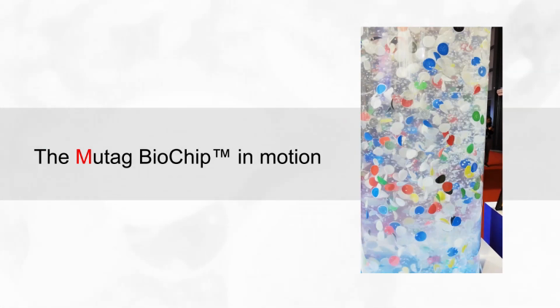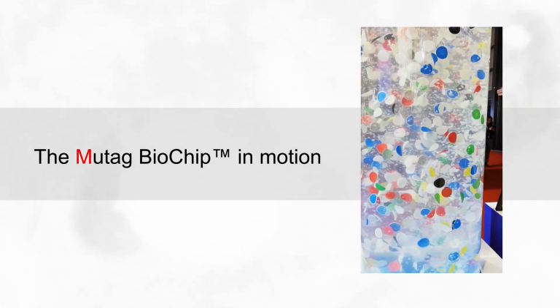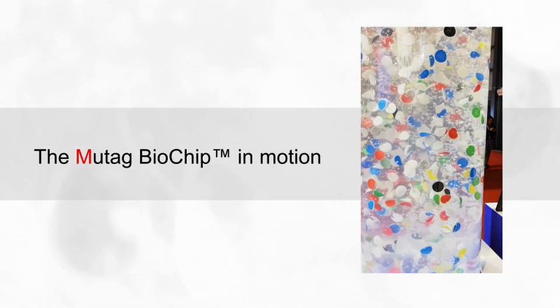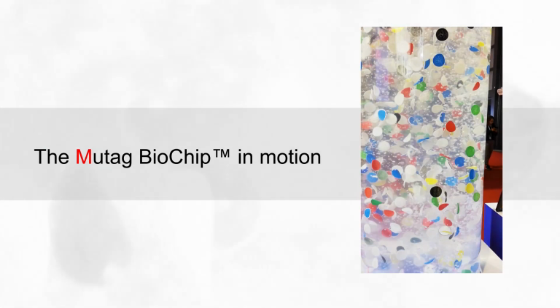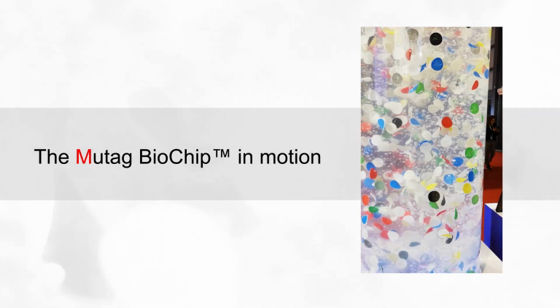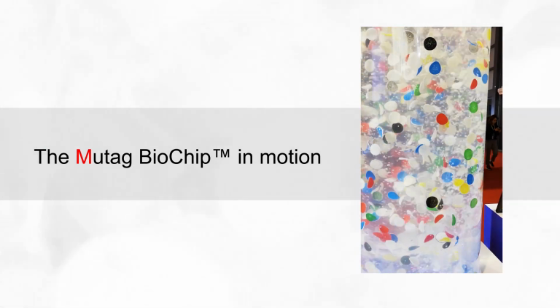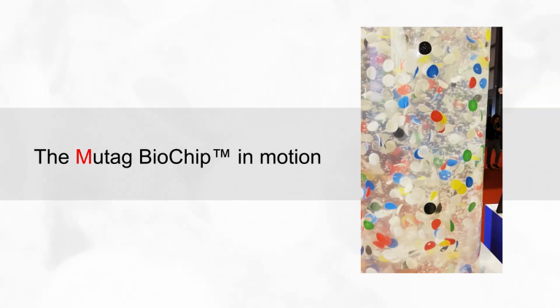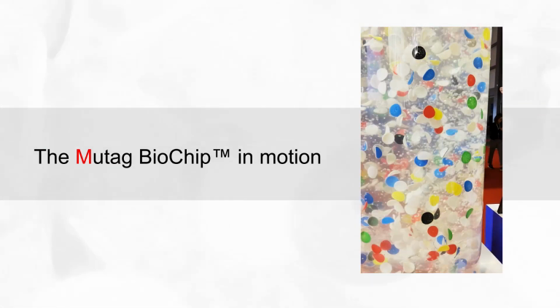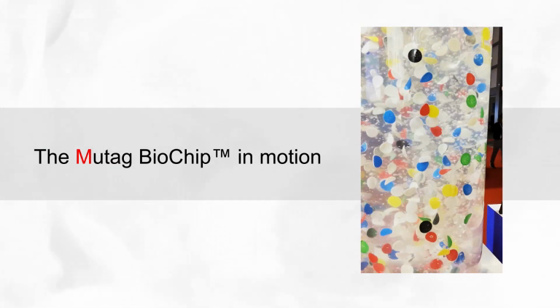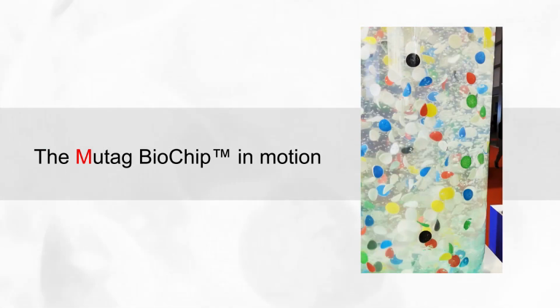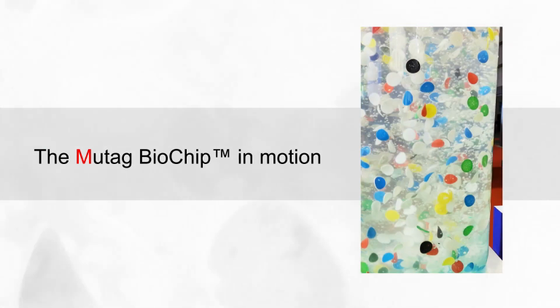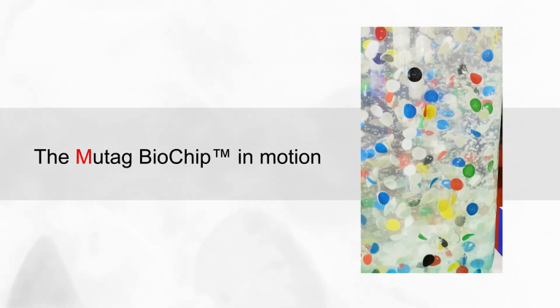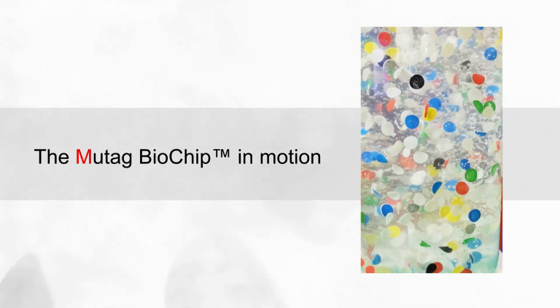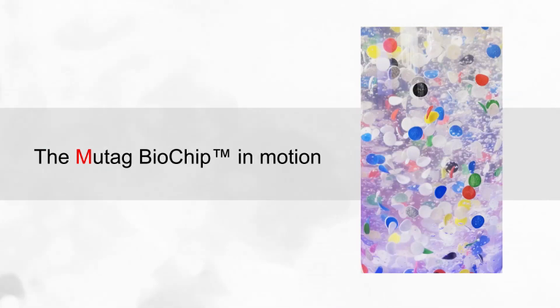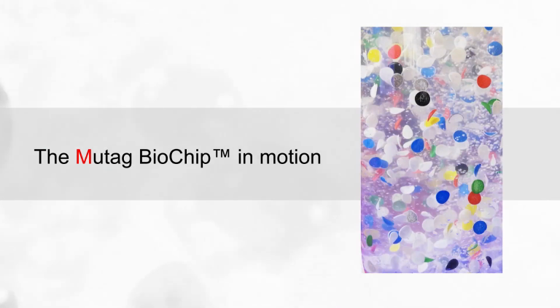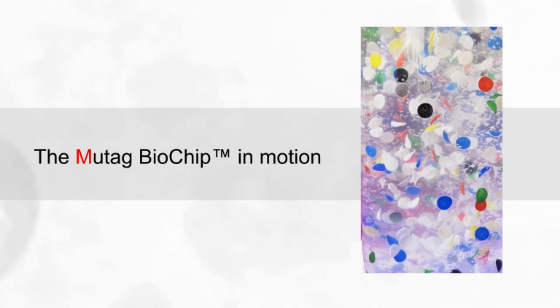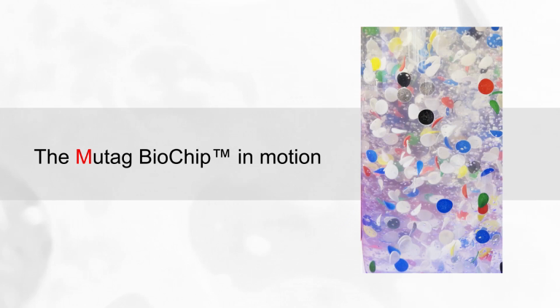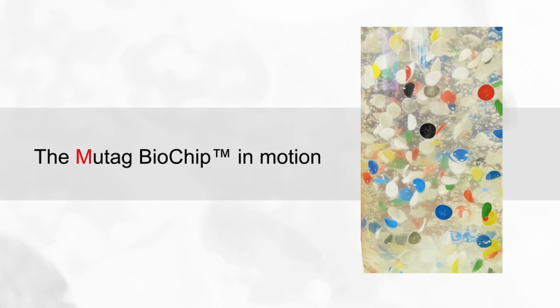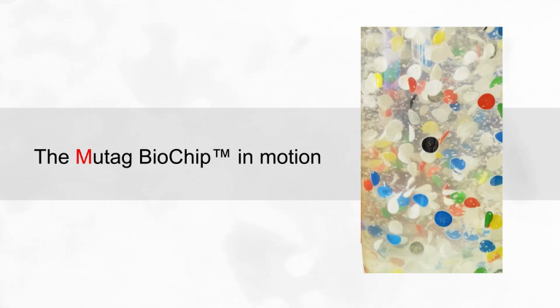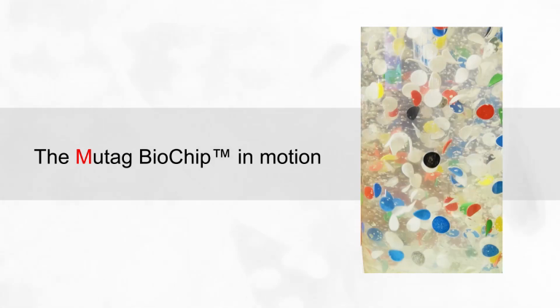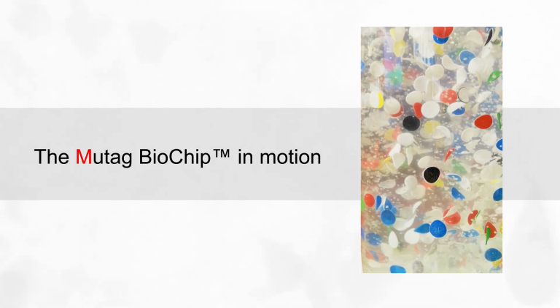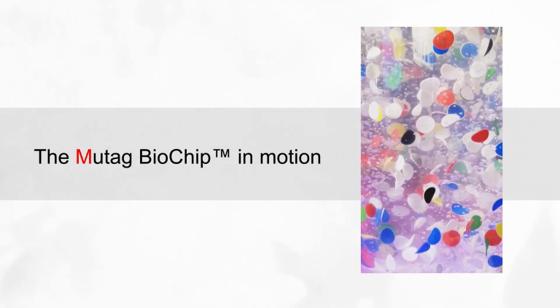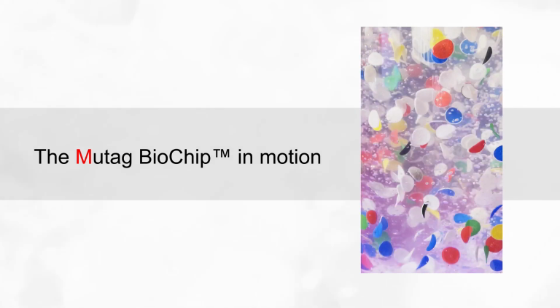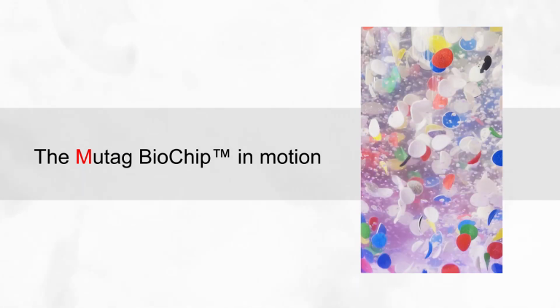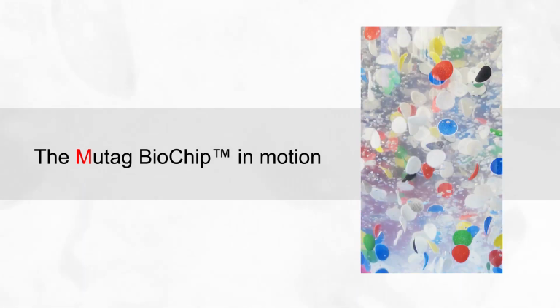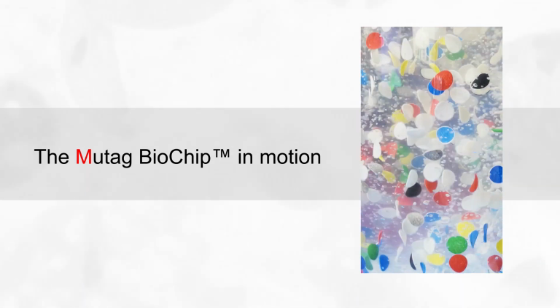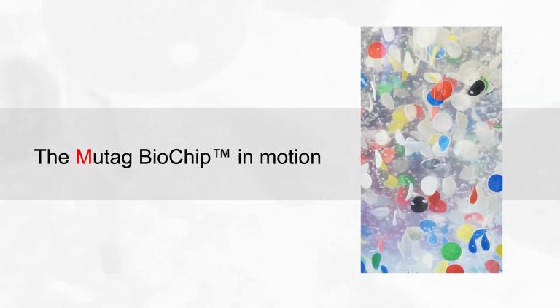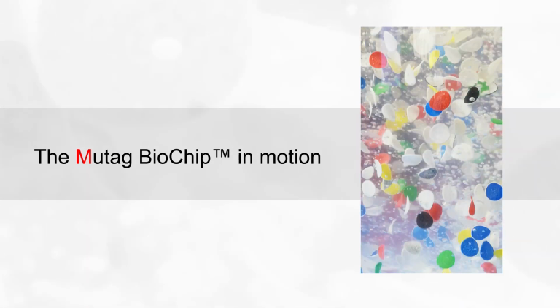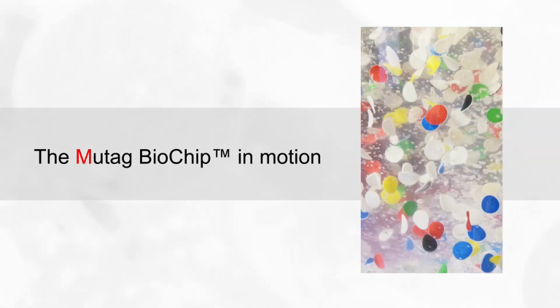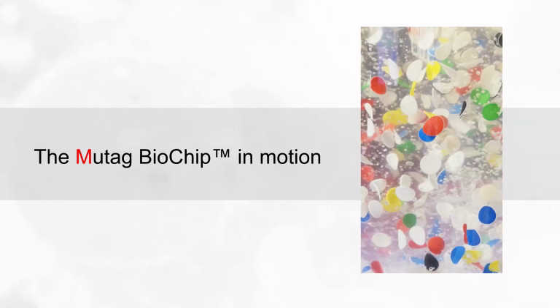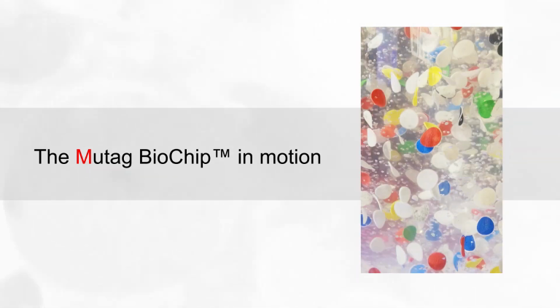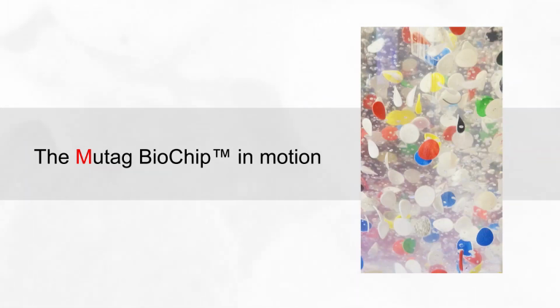Due to its unique design, the Mutag Biochip is always kept in motion for an optimal performance.